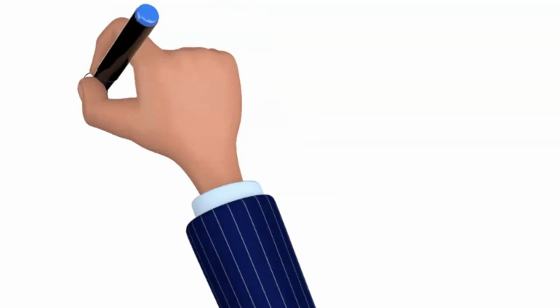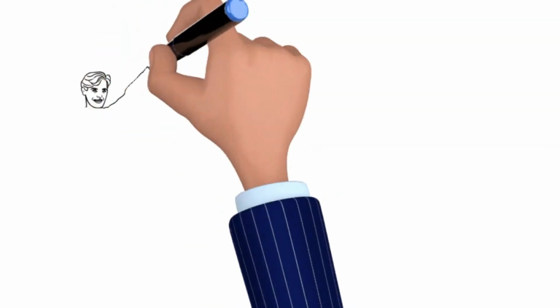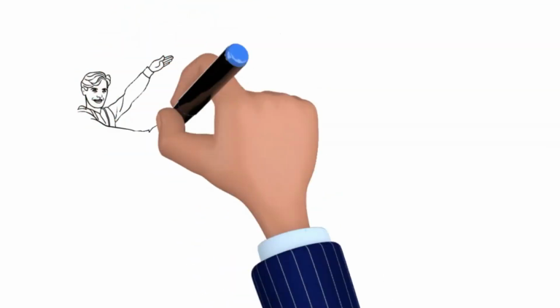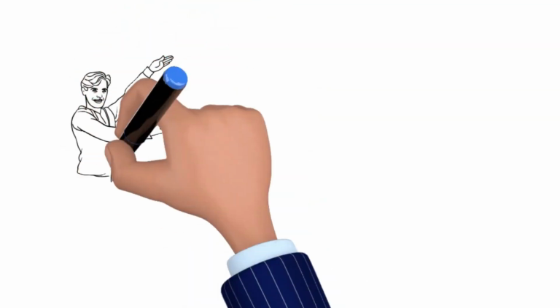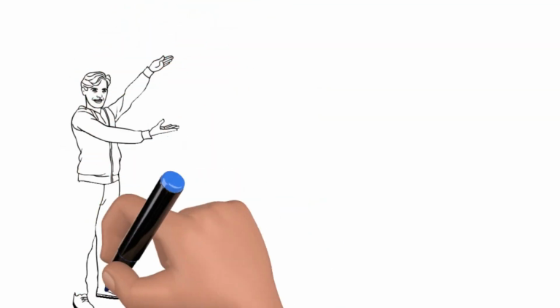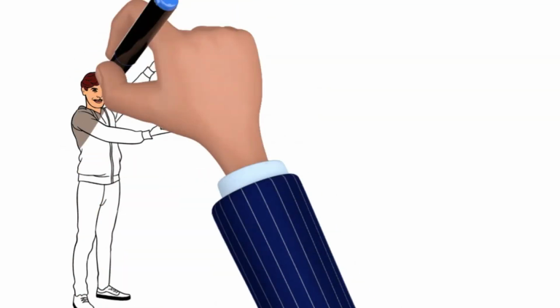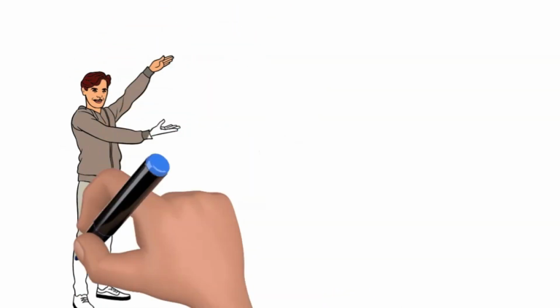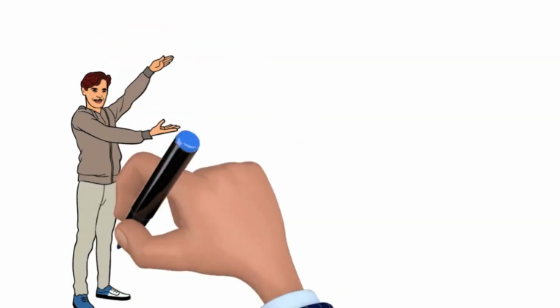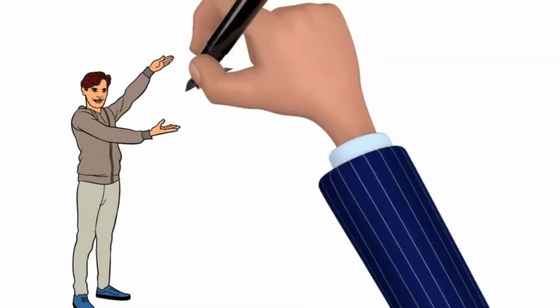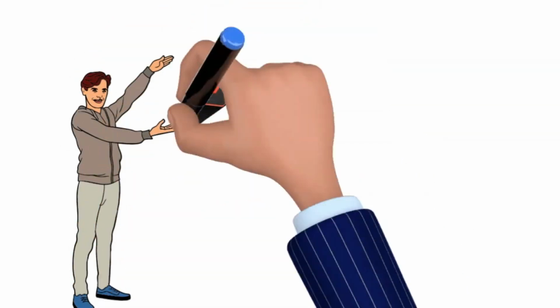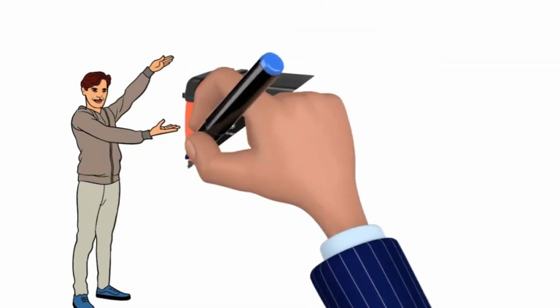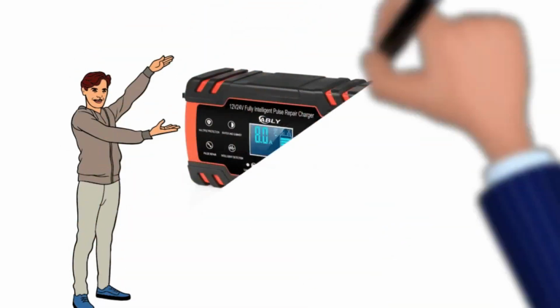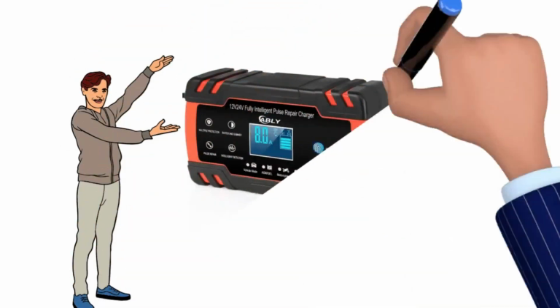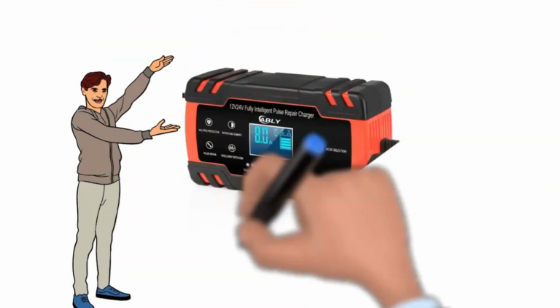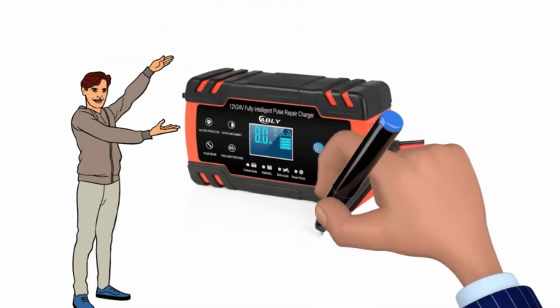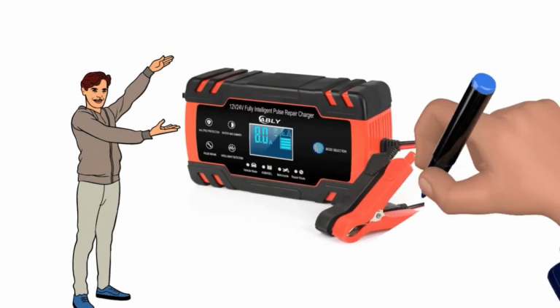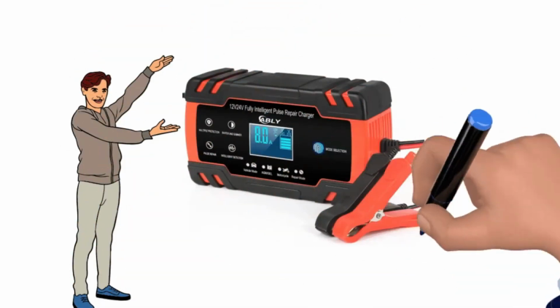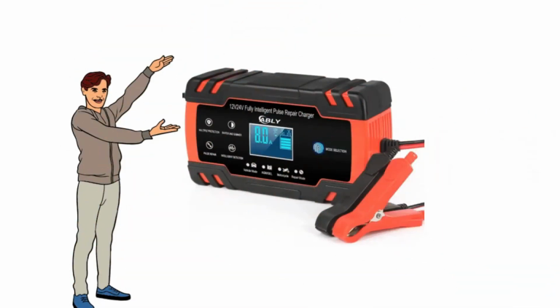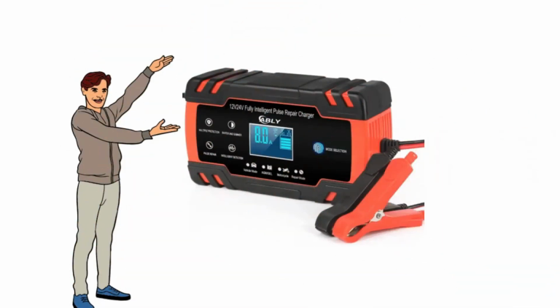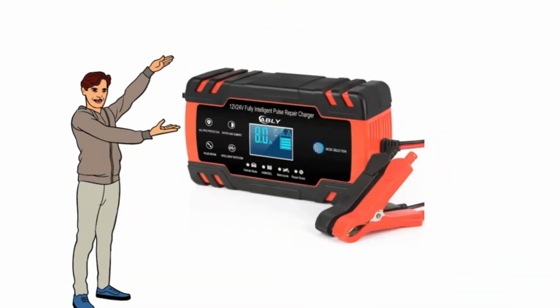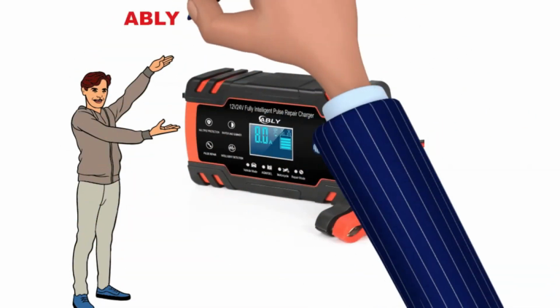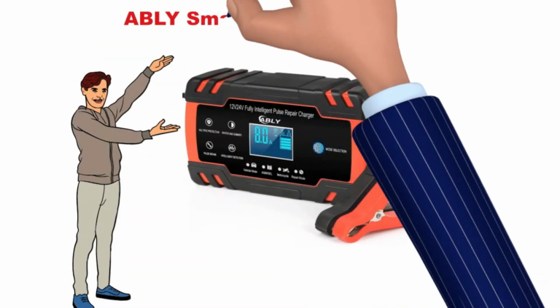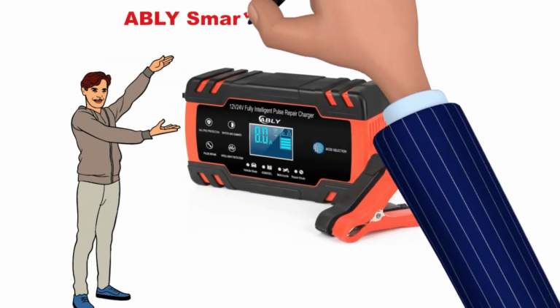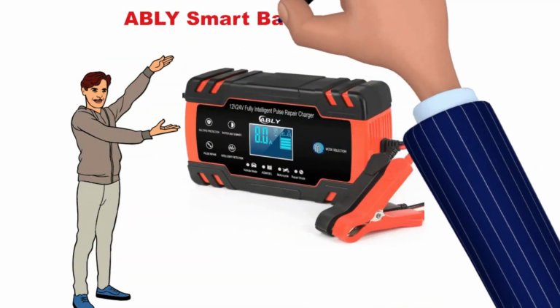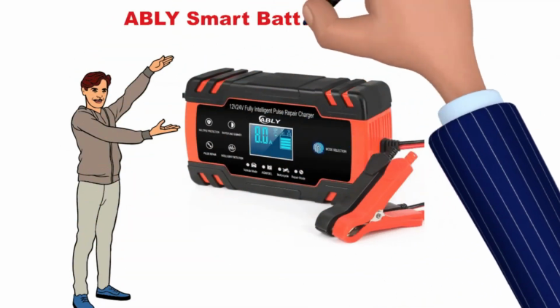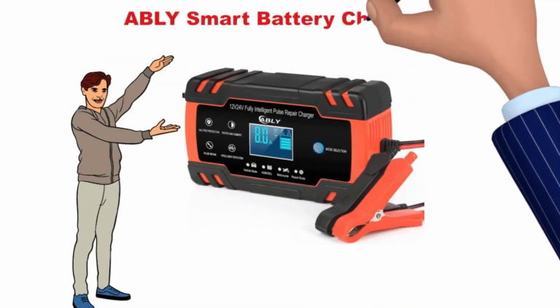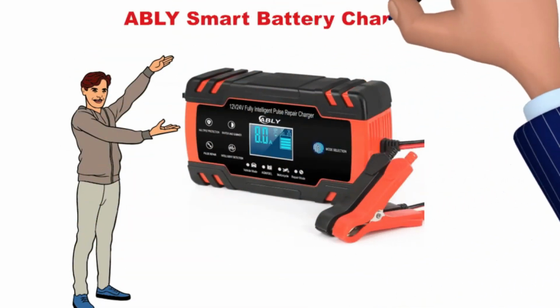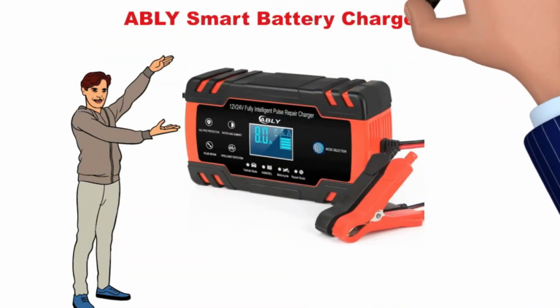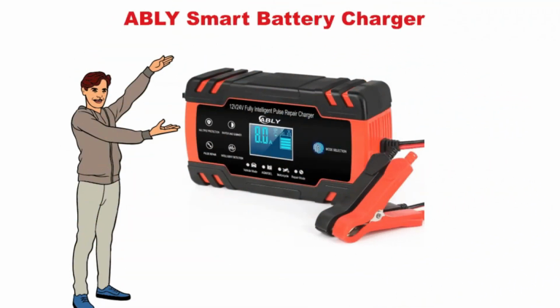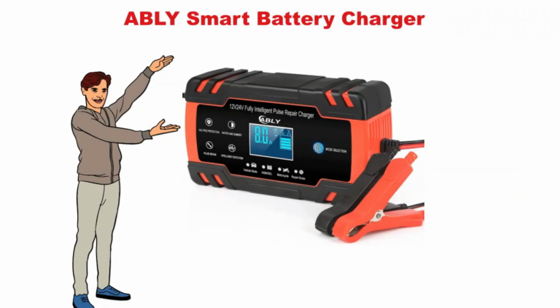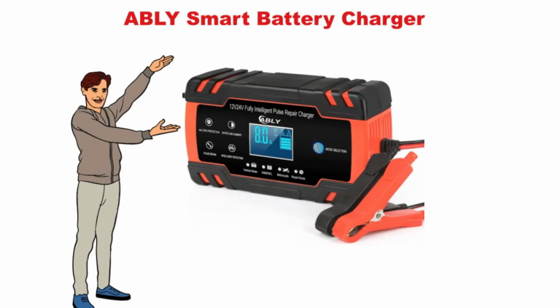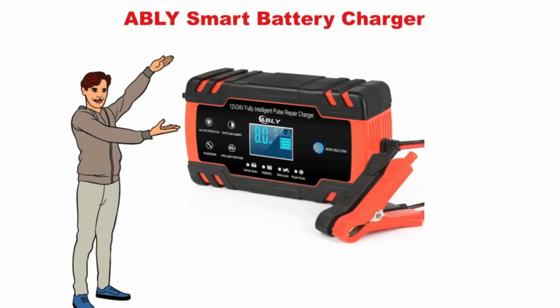Hi! Now, we discuss about the AbleEye Smart Battery Charger. So let's start!